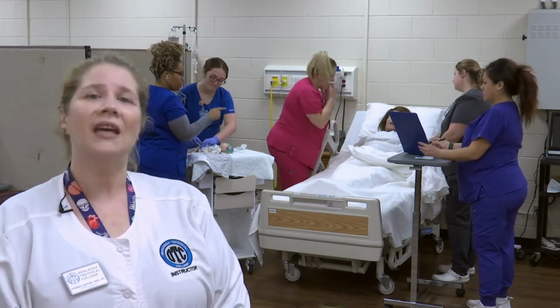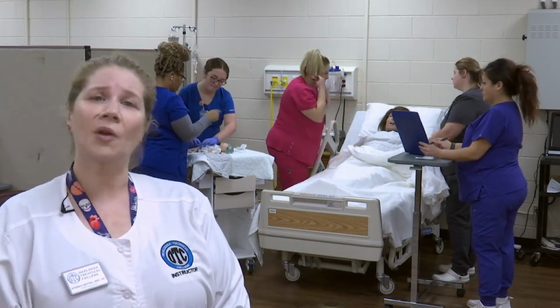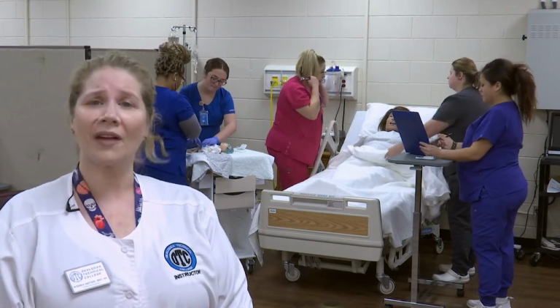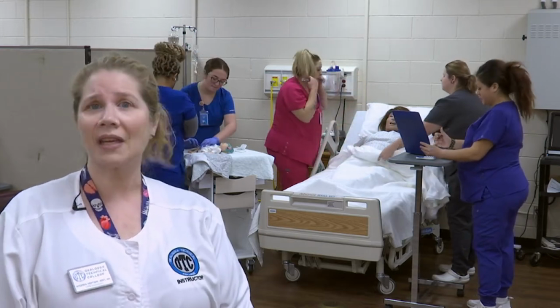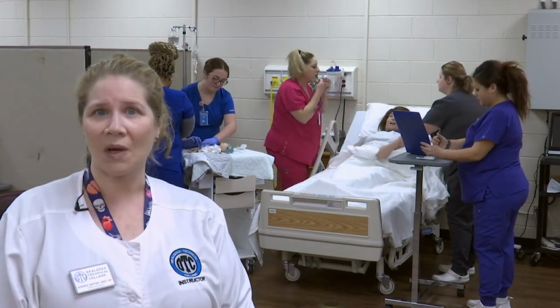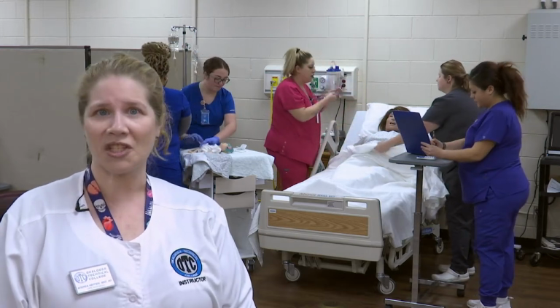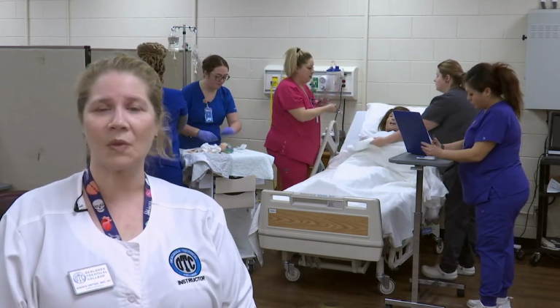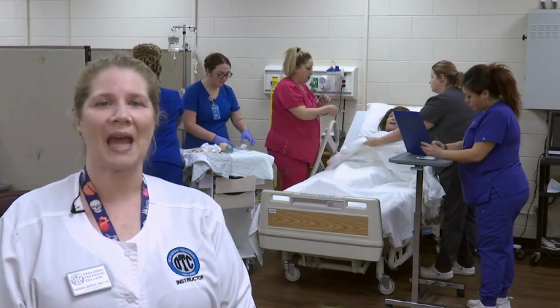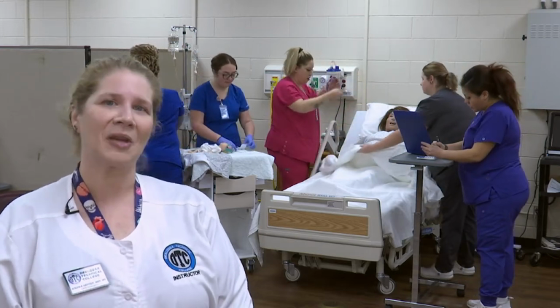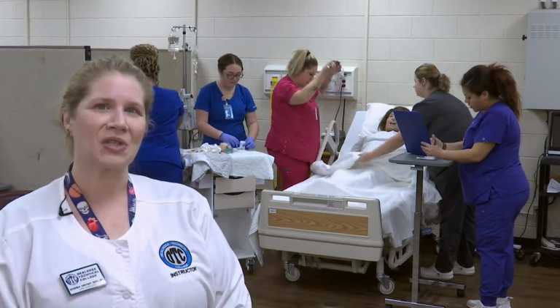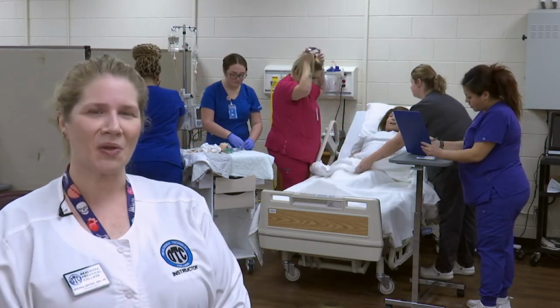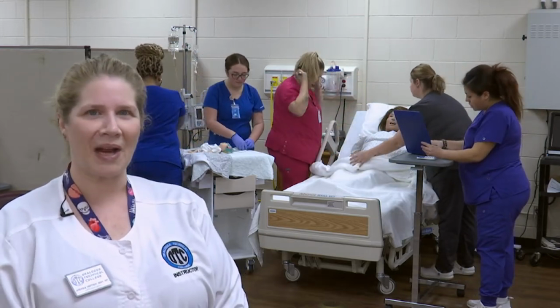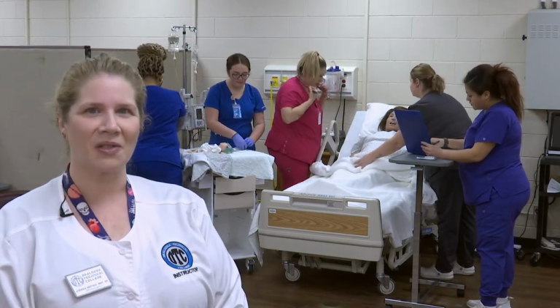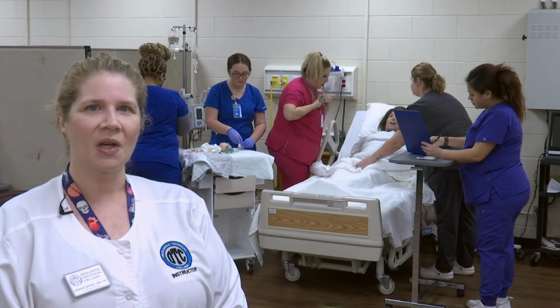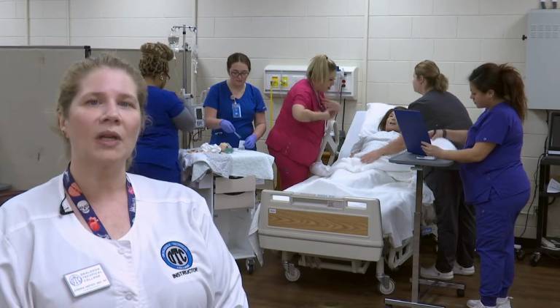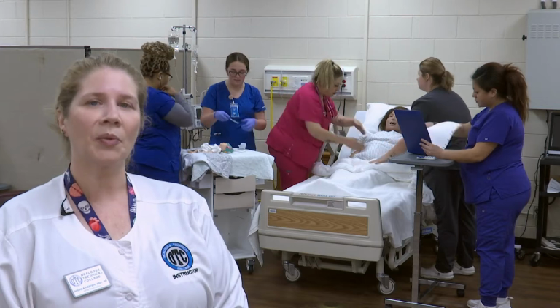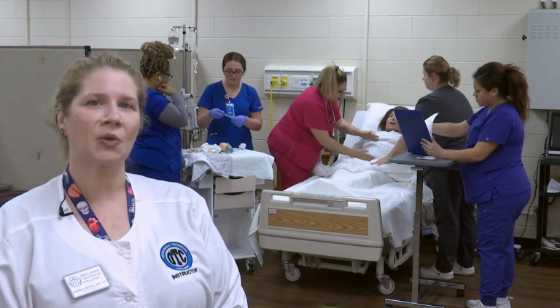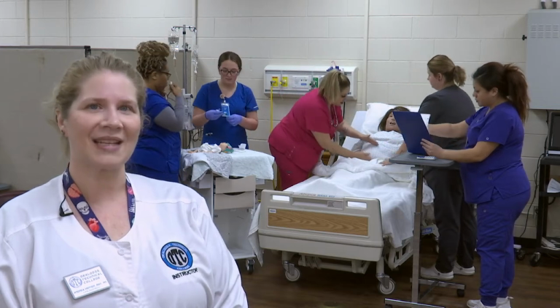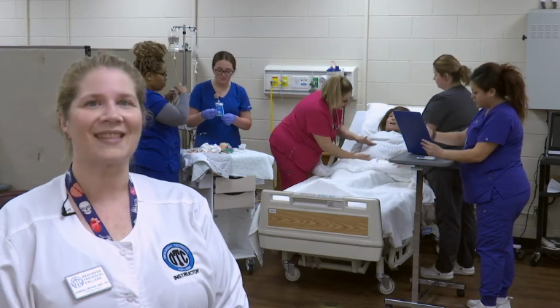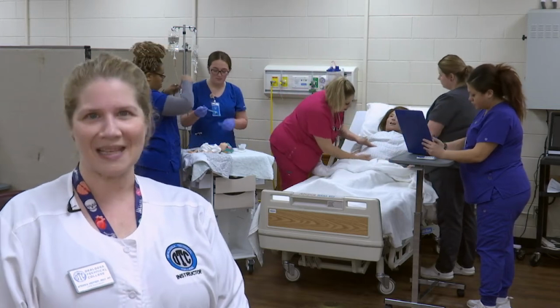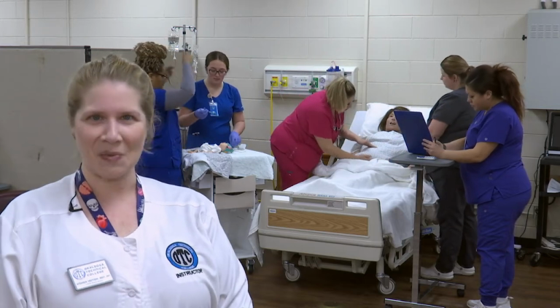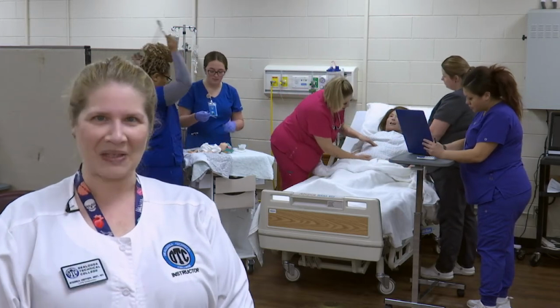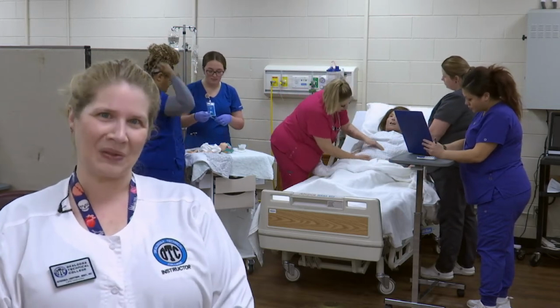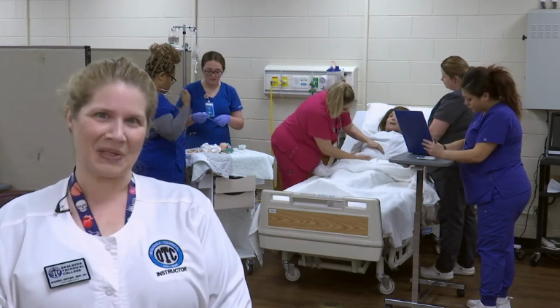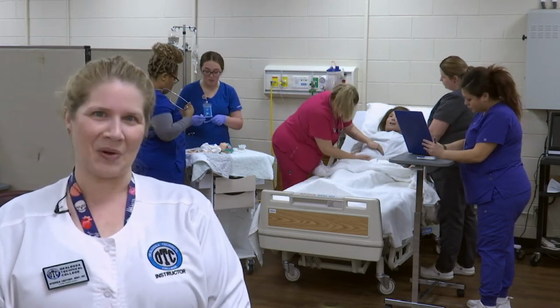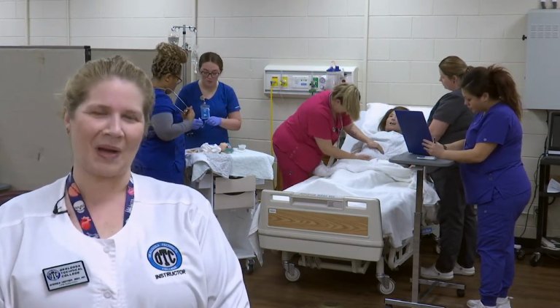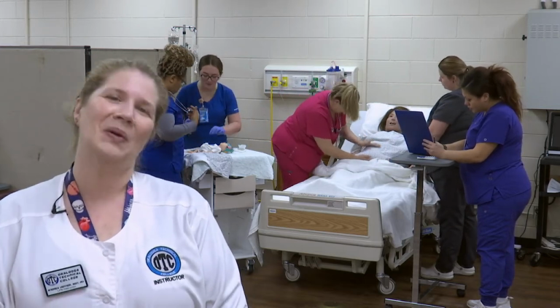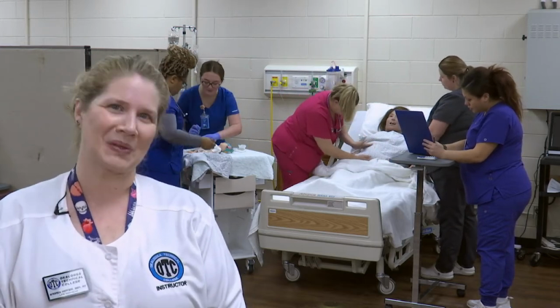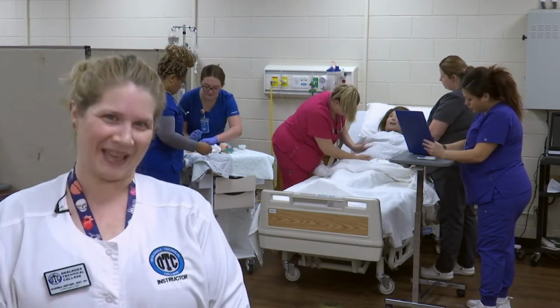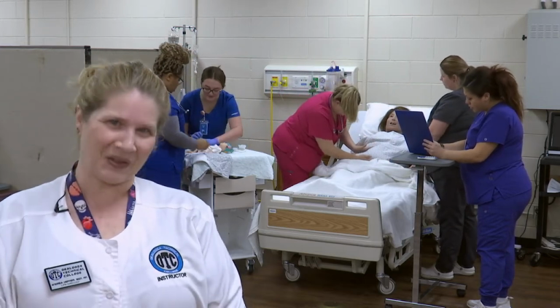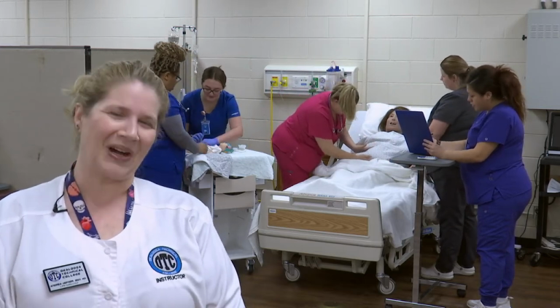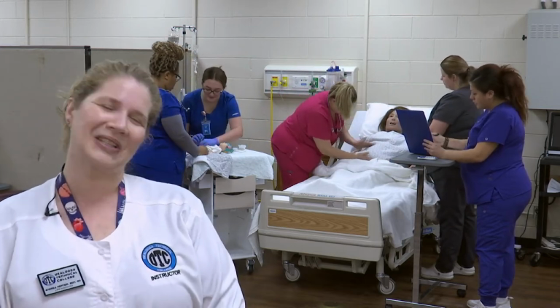You can look forward to many learning opportunities in our nursing program. And if you ever have any questions, we'd be happy to show you around. We hope you'll join us at the Licensed Practical Nursing Program at Okaloosa Technical College.